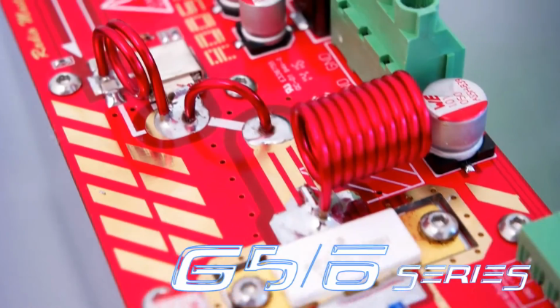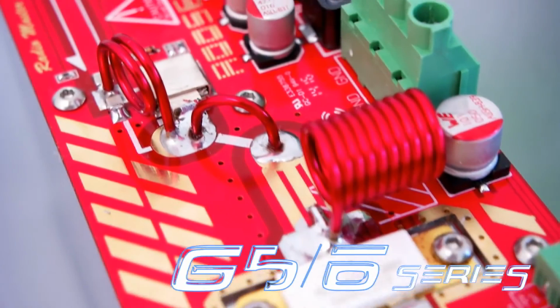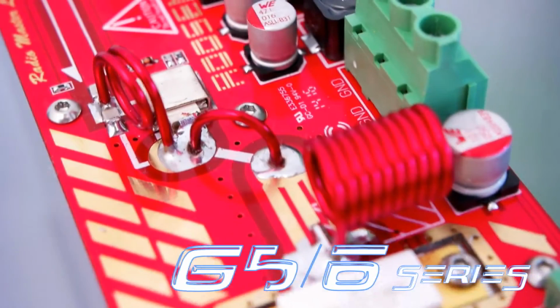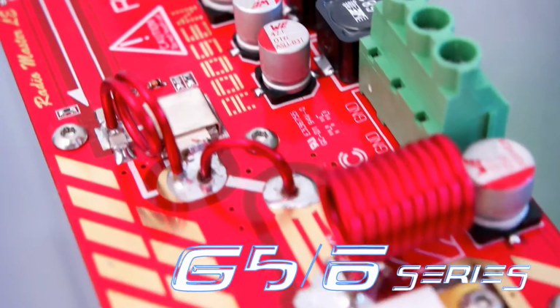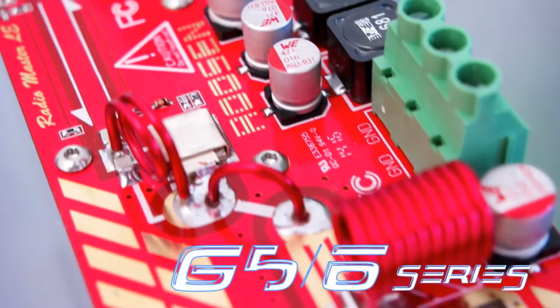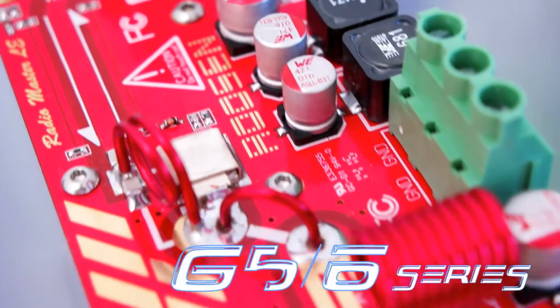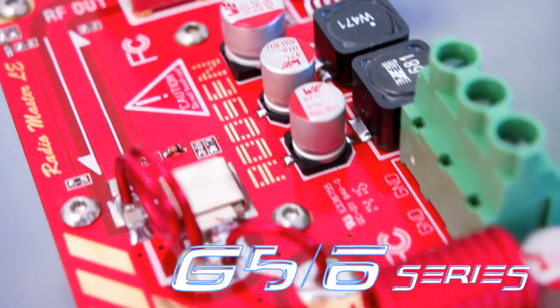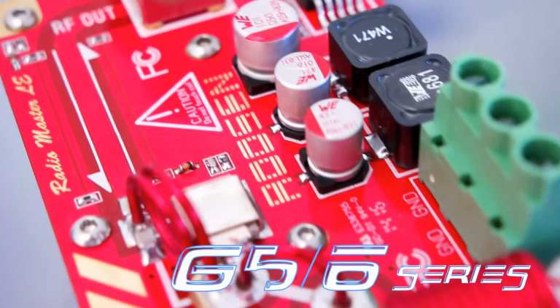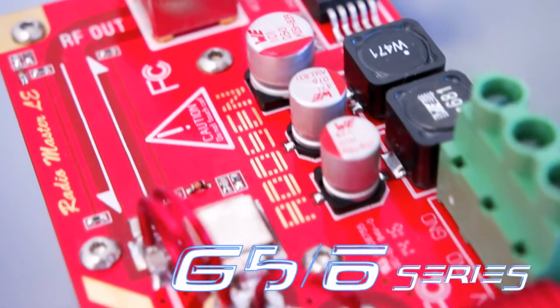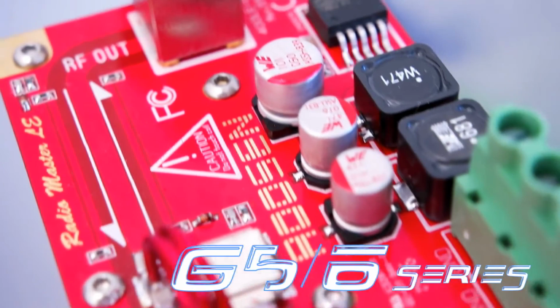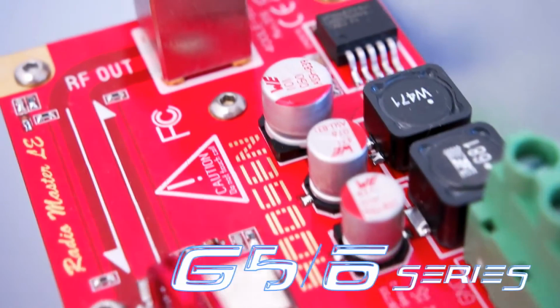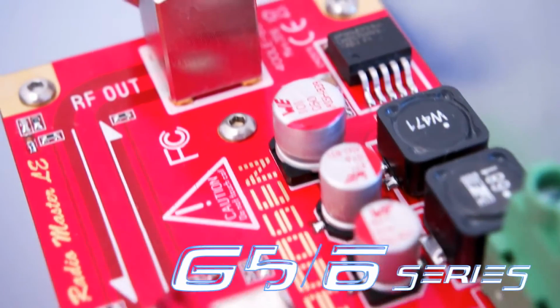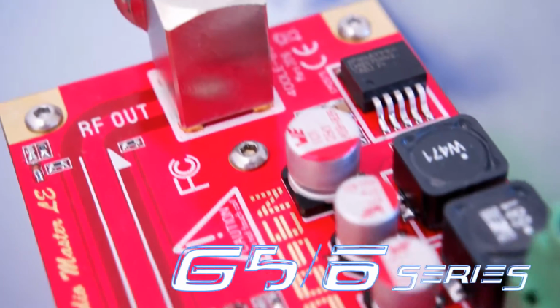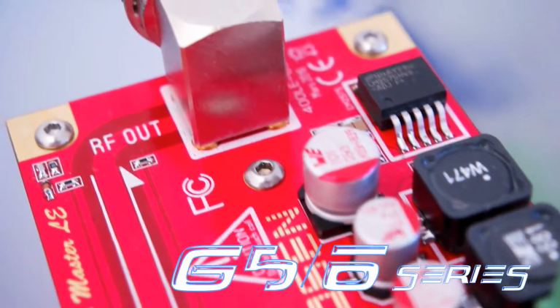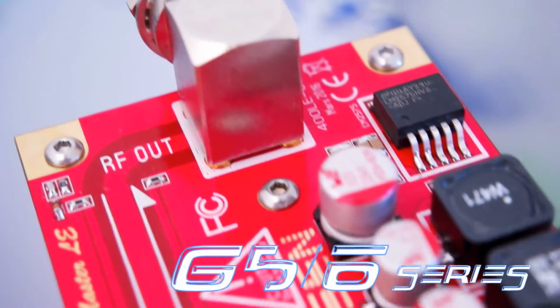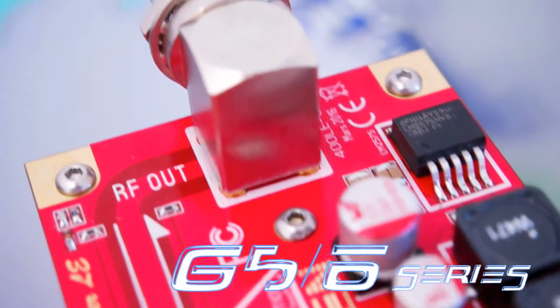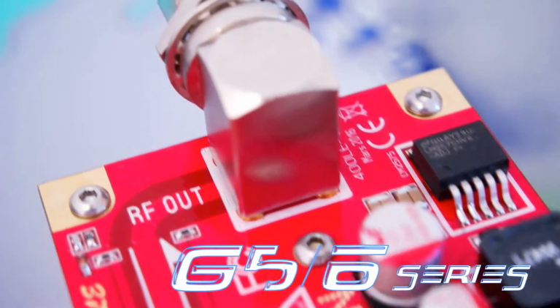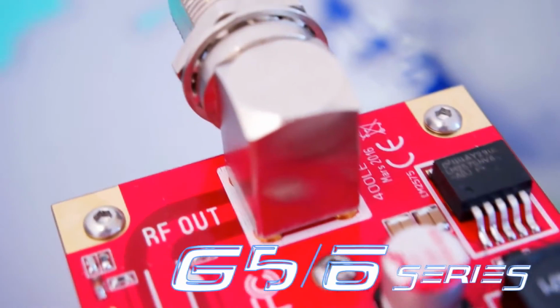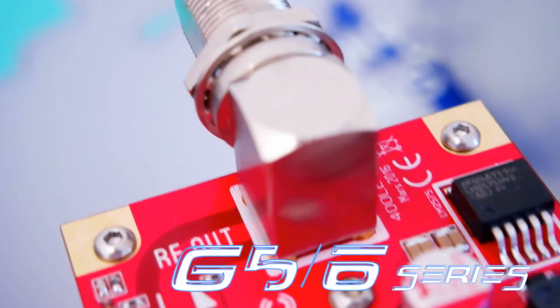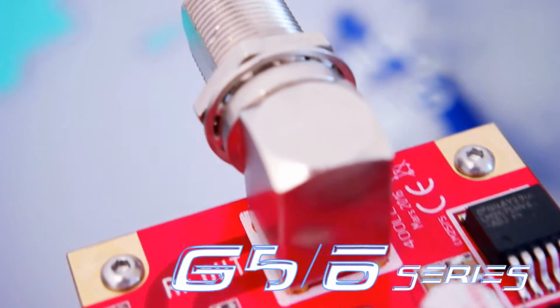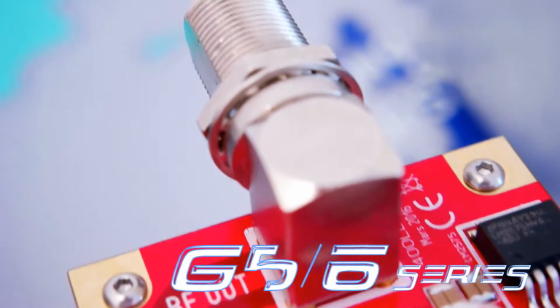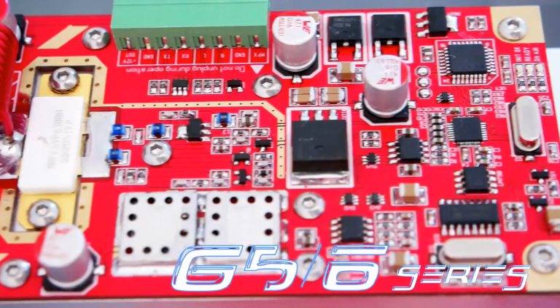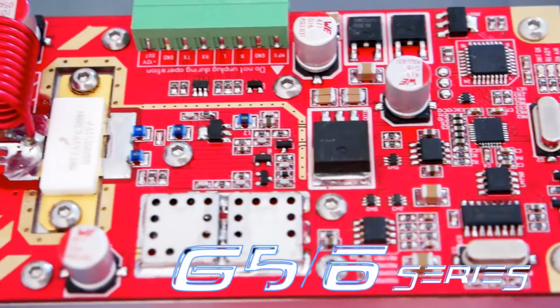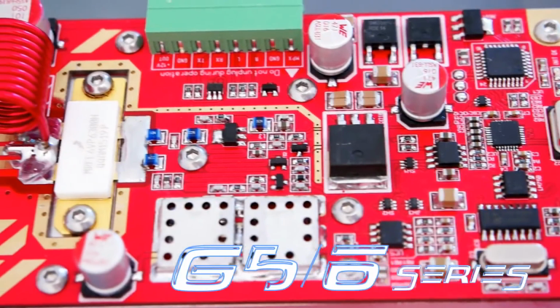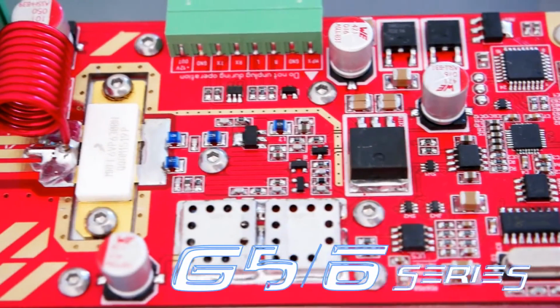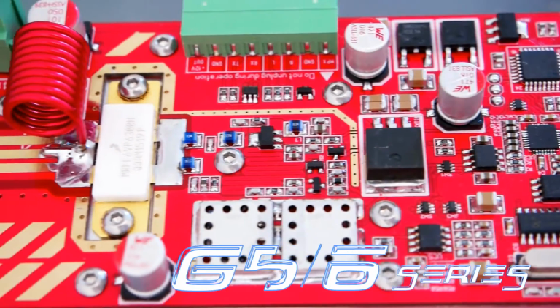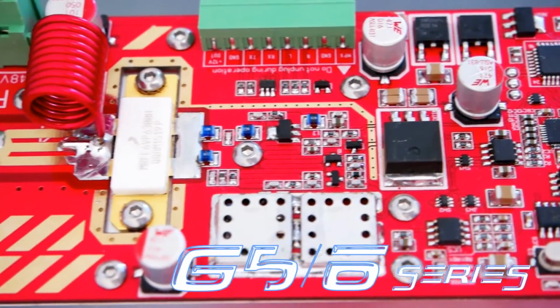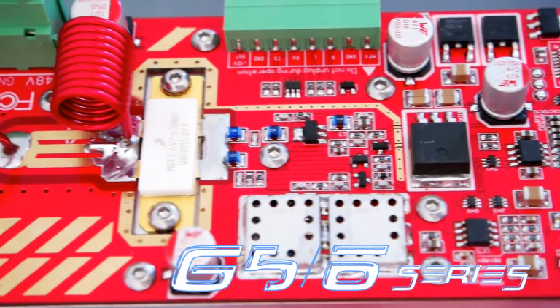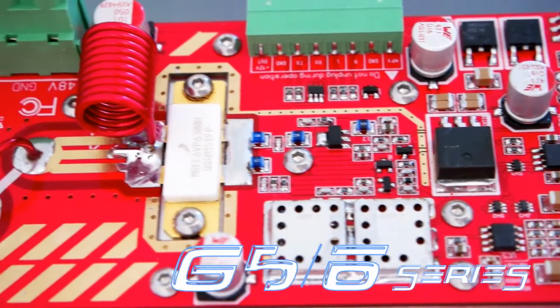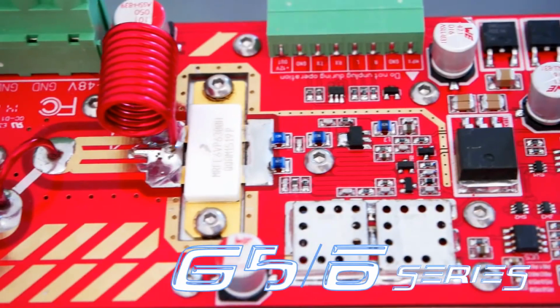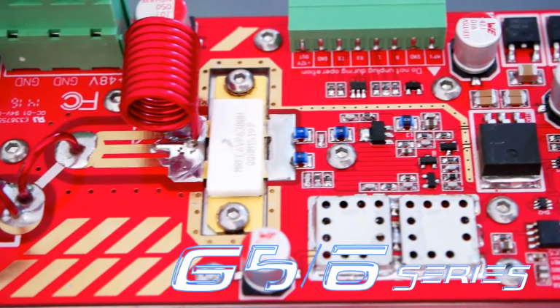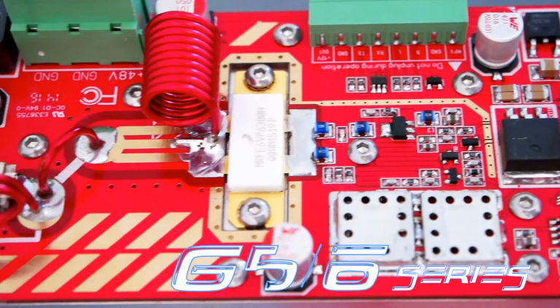Digital audio input is available on the G6 series in I2S protocol for easy operation.